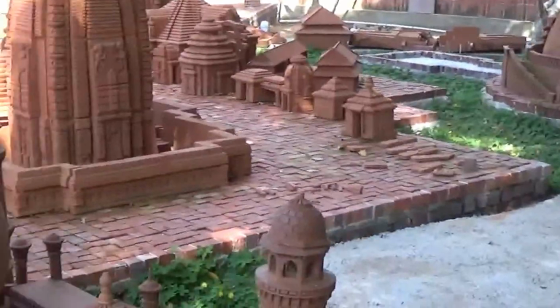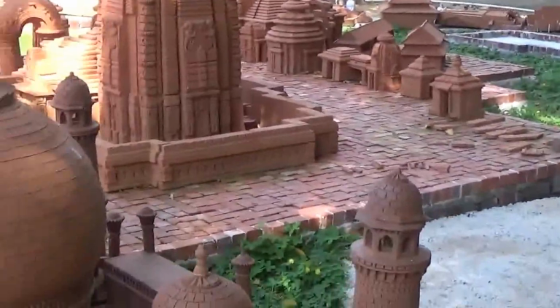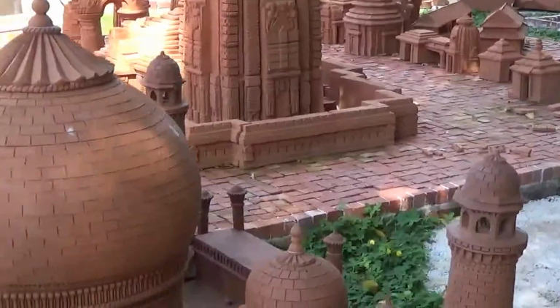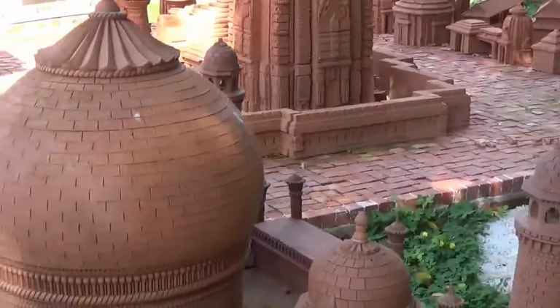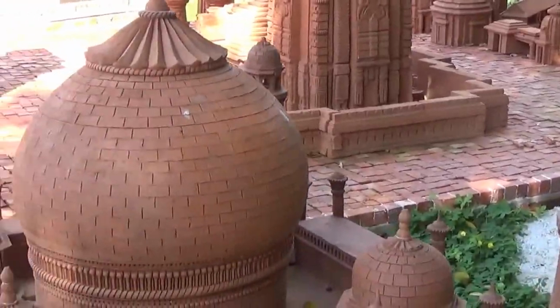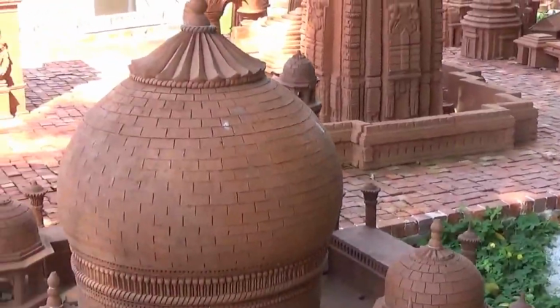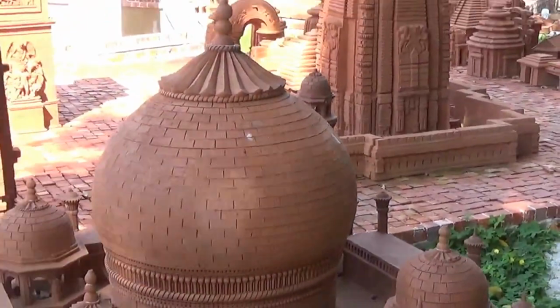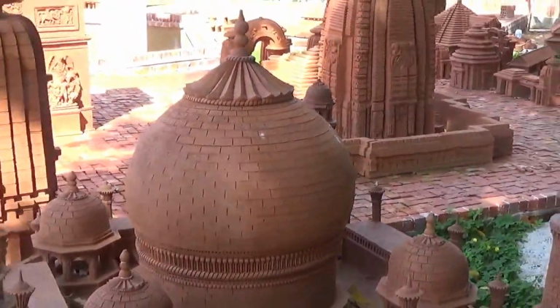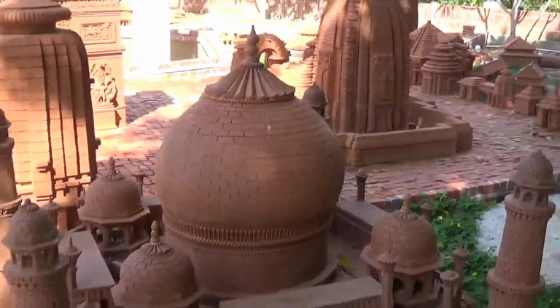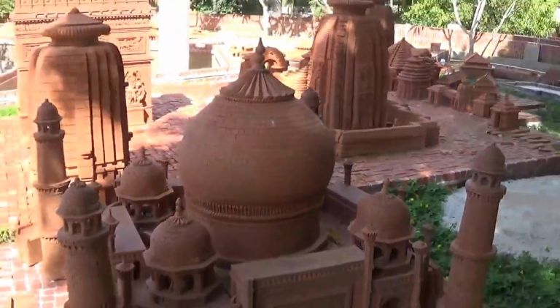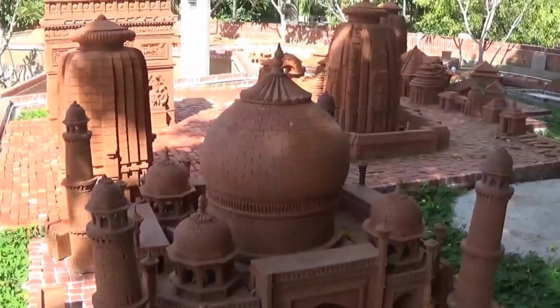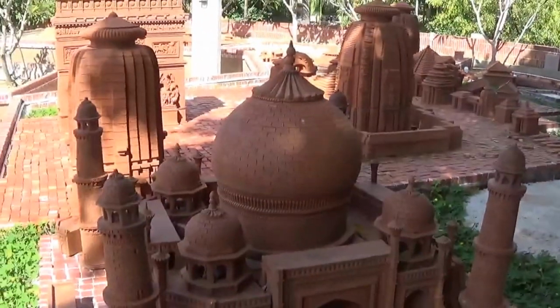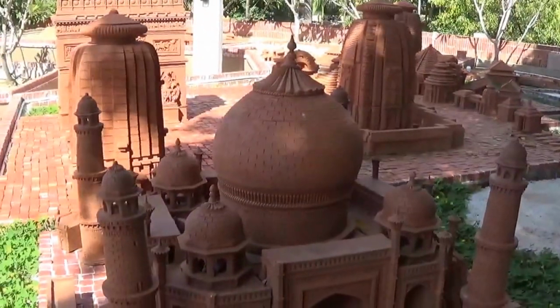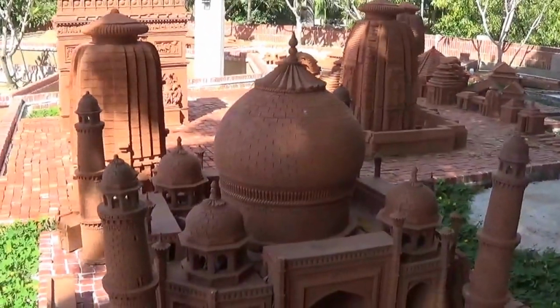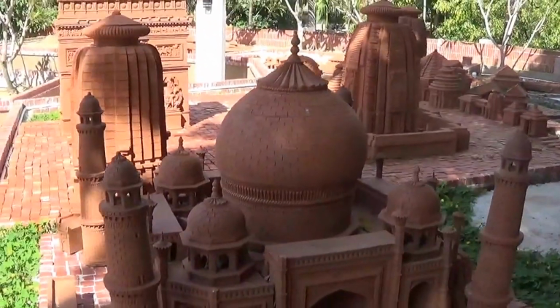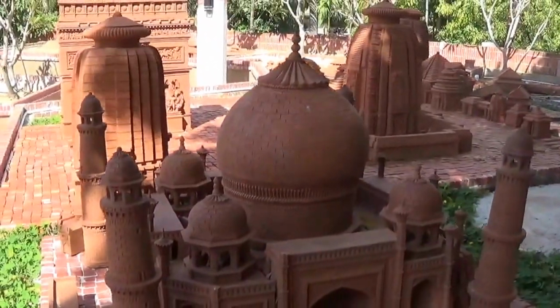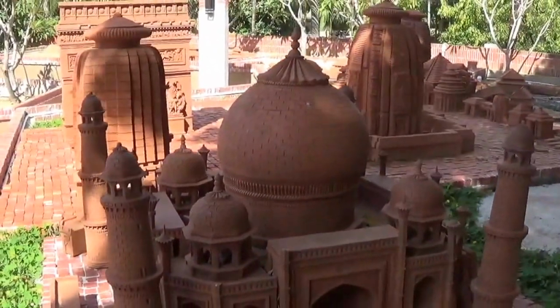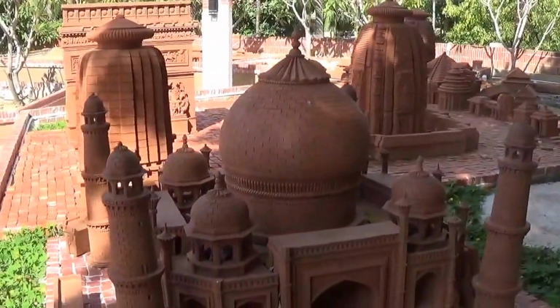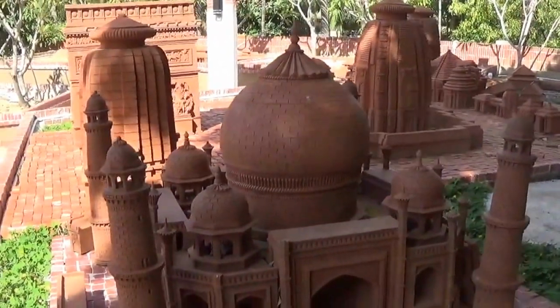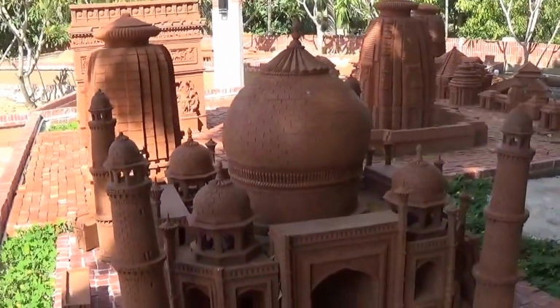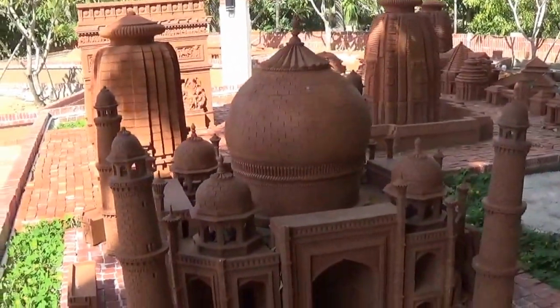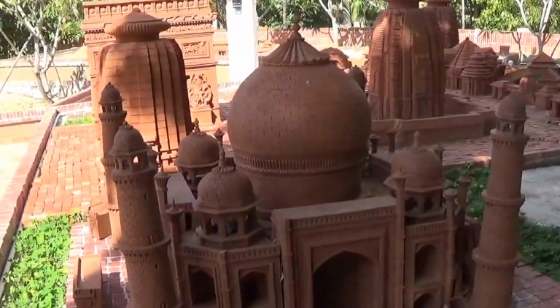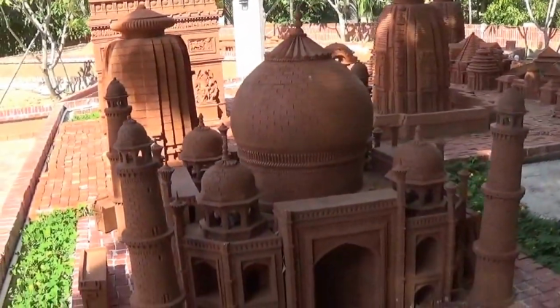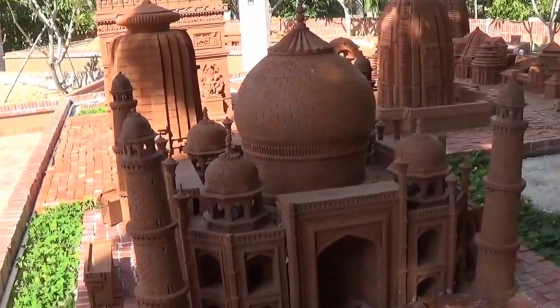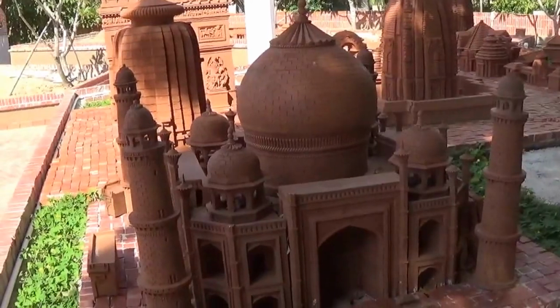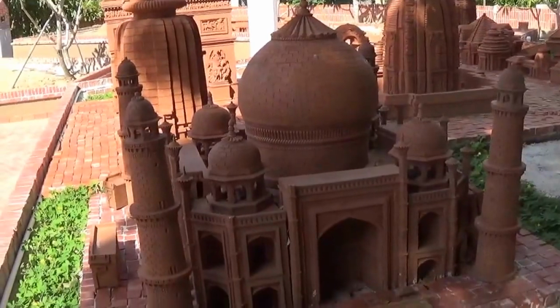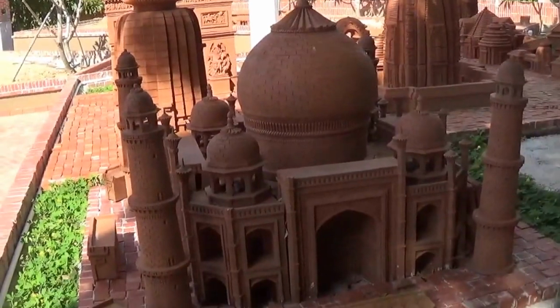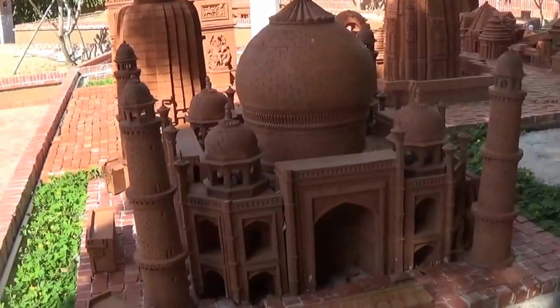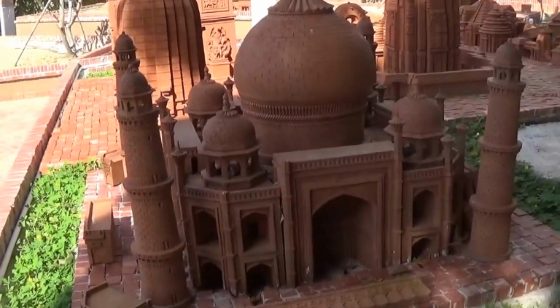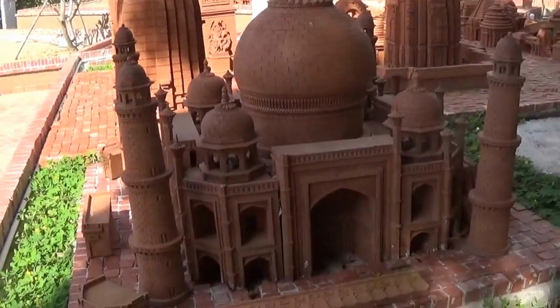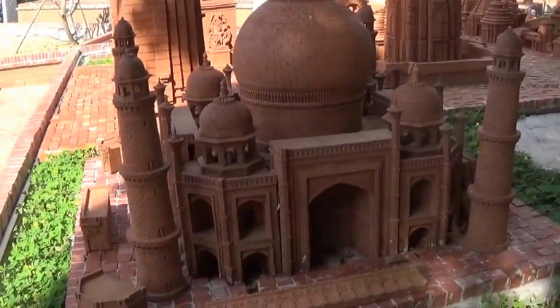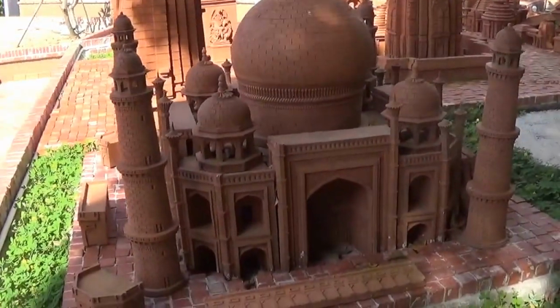I'm thinking this is the Taj Mahal, or something with a similar dome.